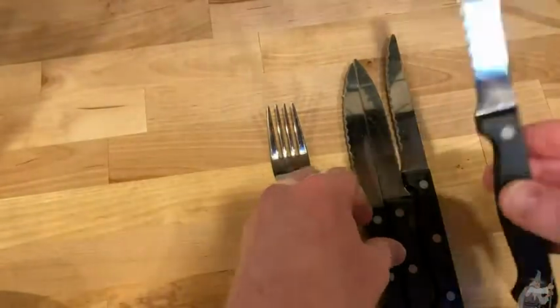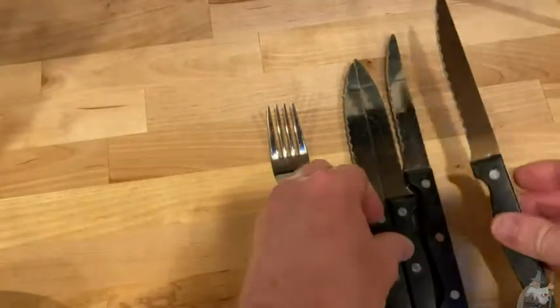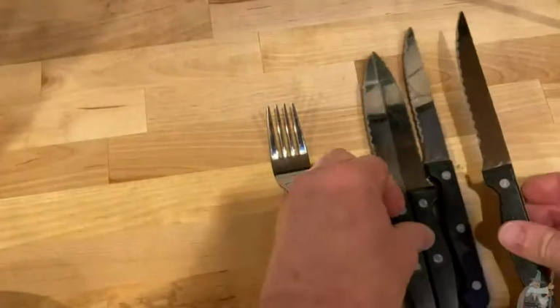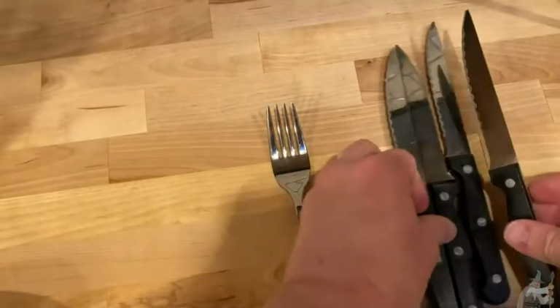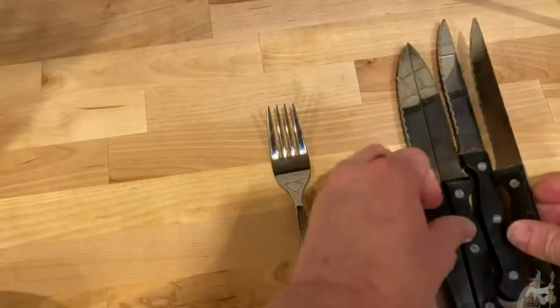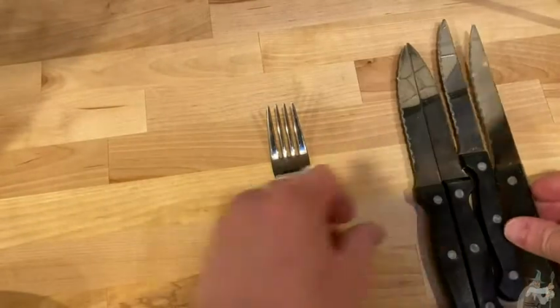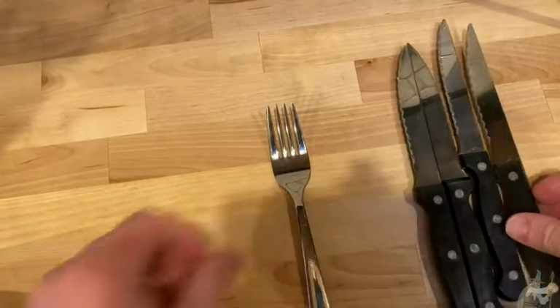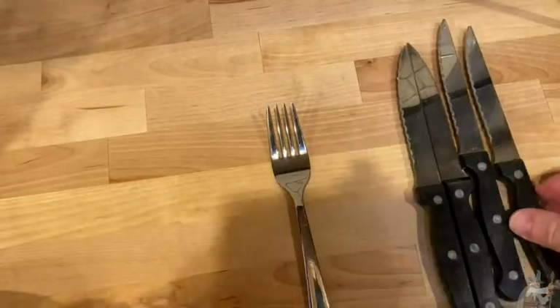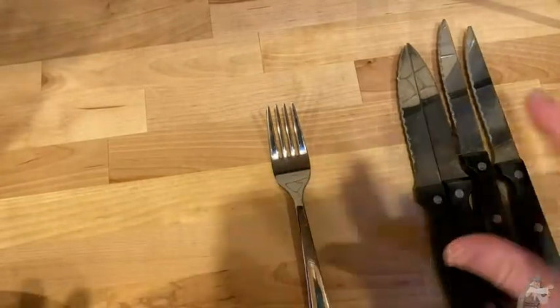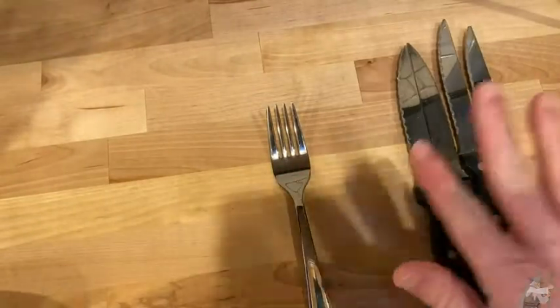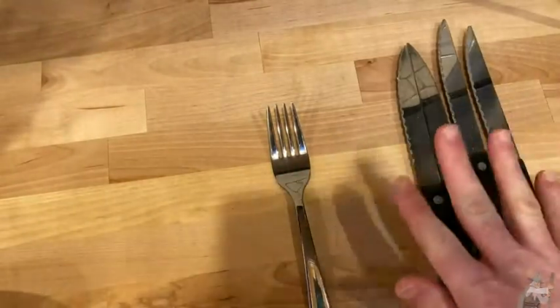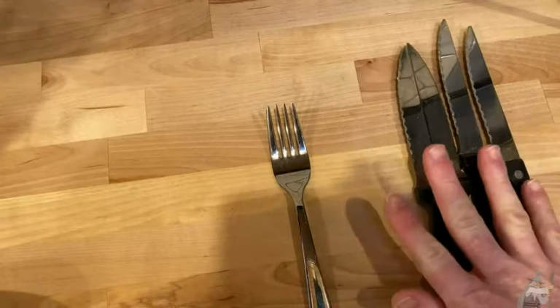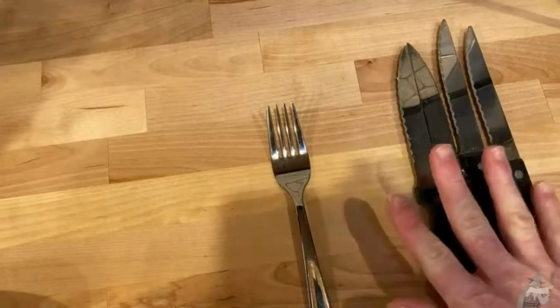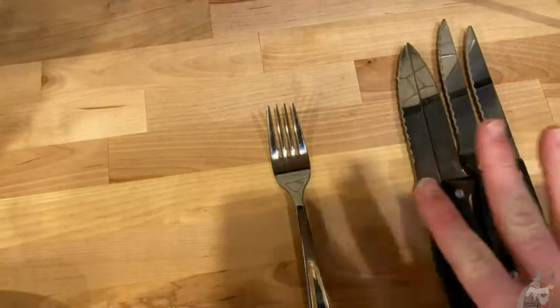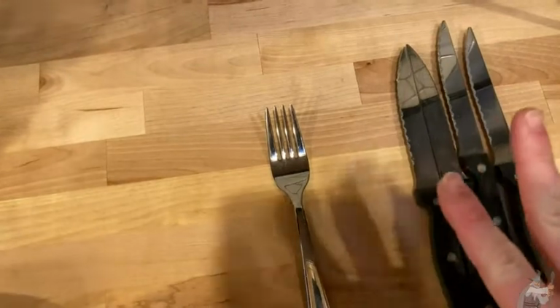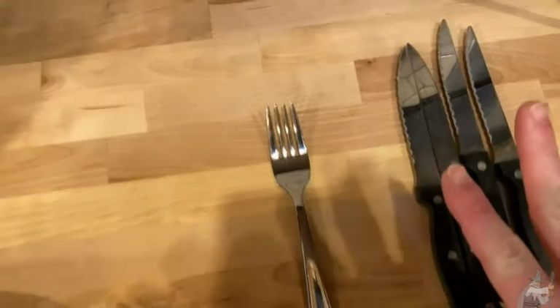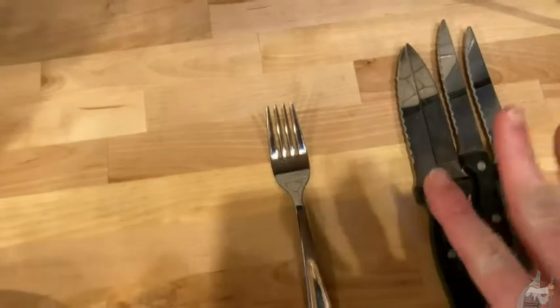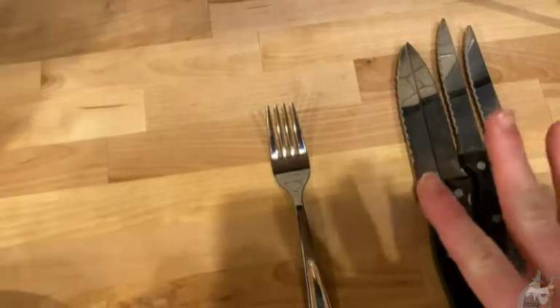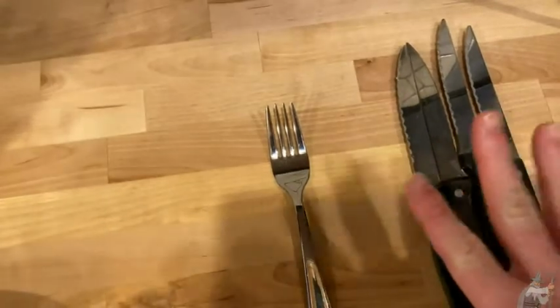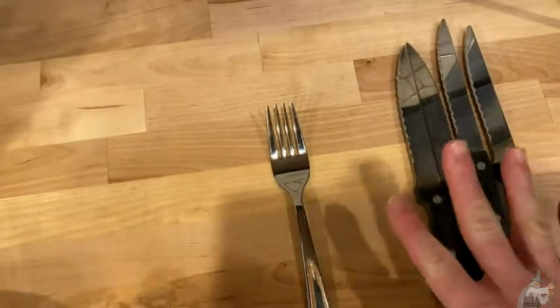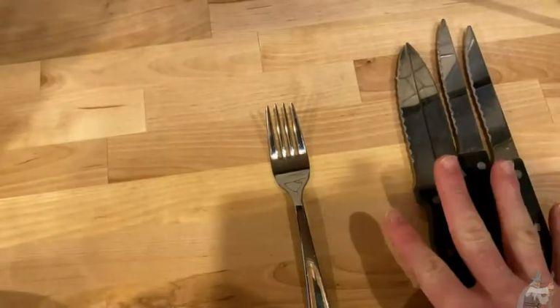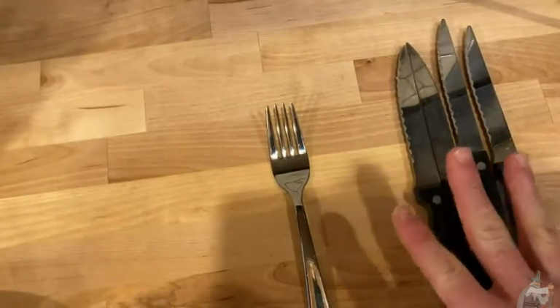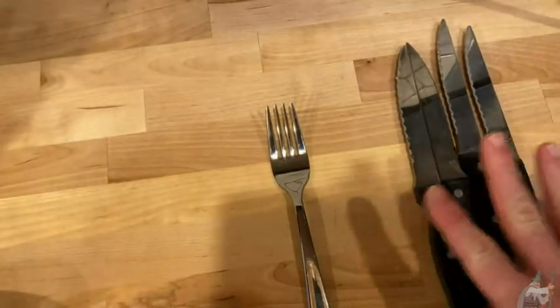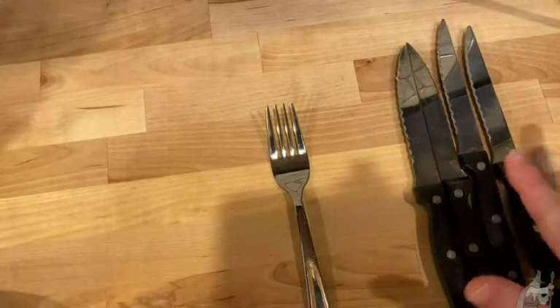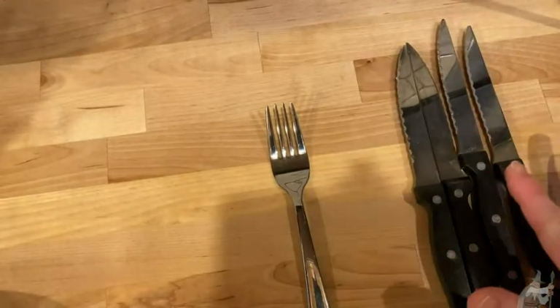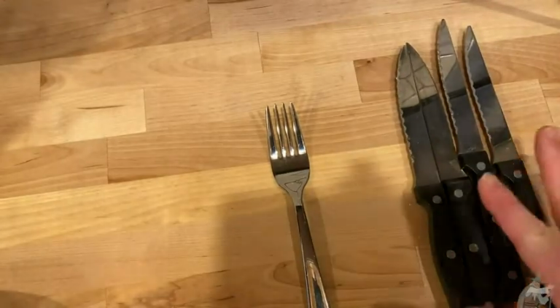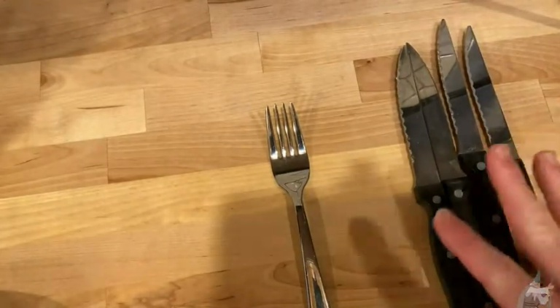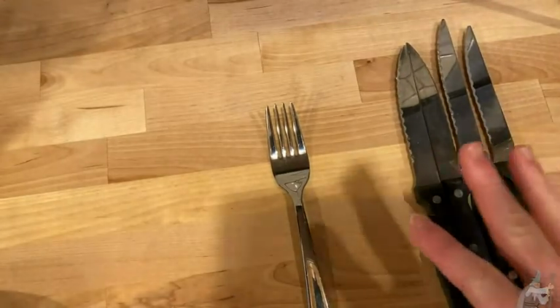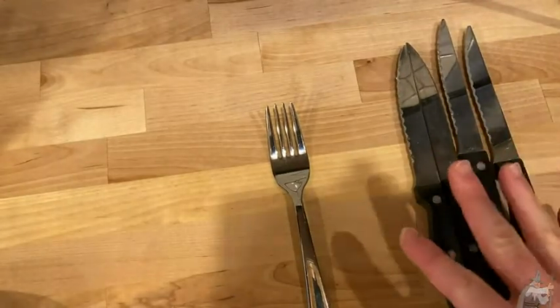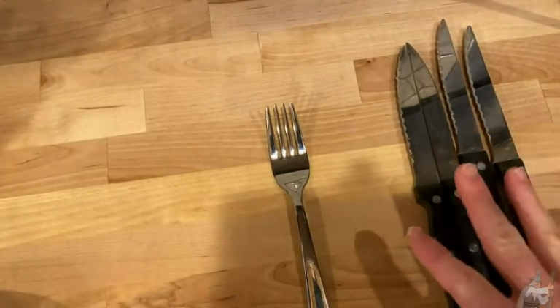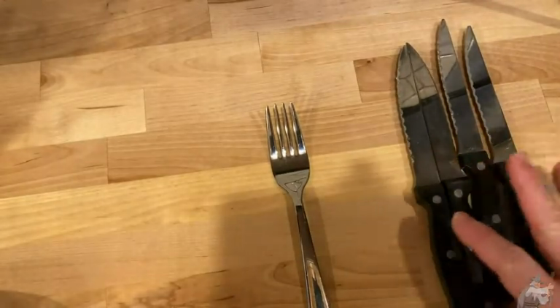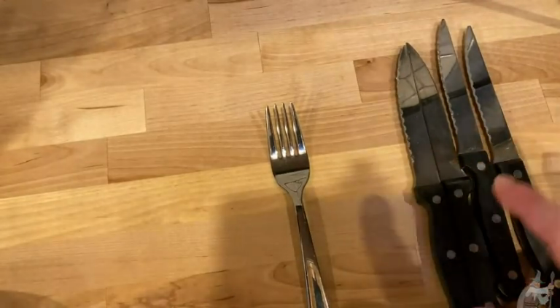Good enough for everyday use. Not the worst, not the best — there are better knives, but they cost a lot more. So I think you get a lot for your money with these knives.